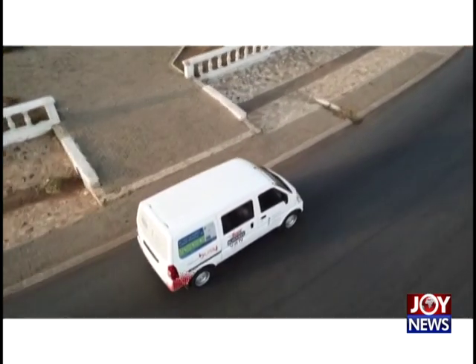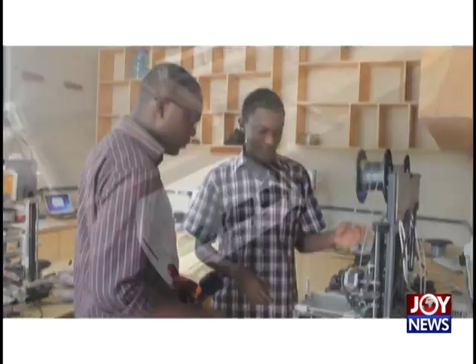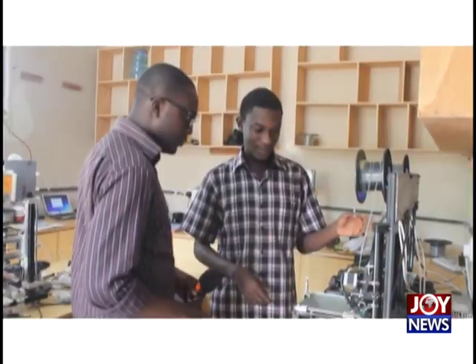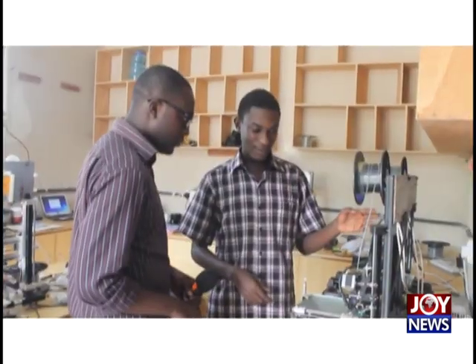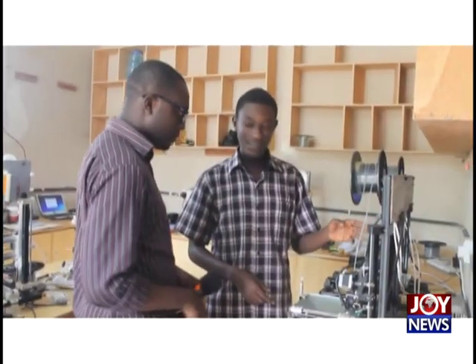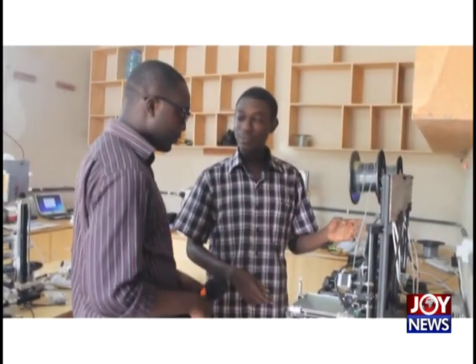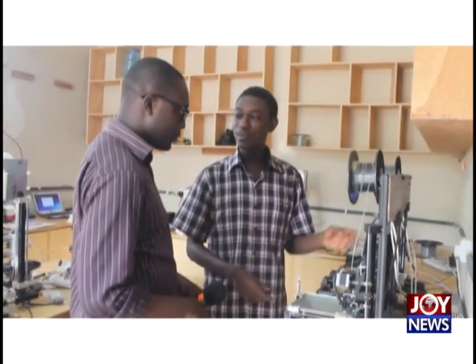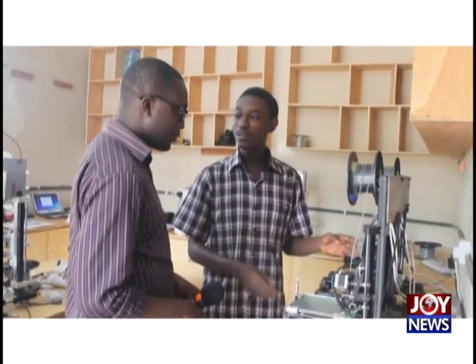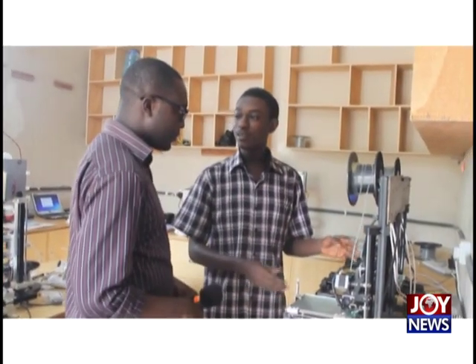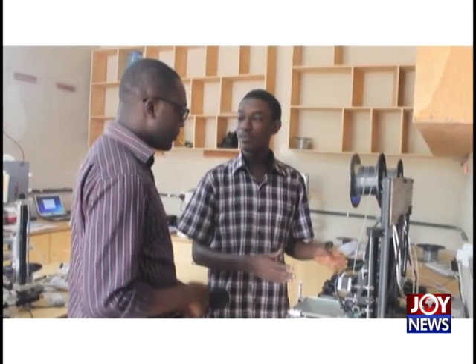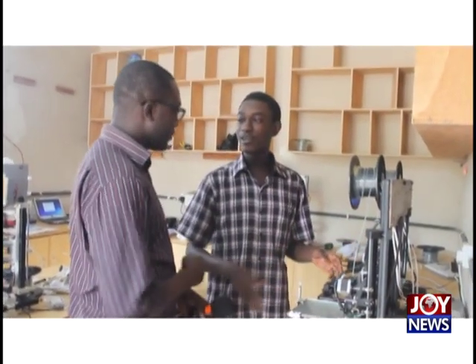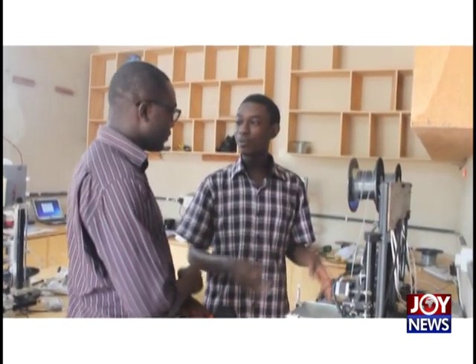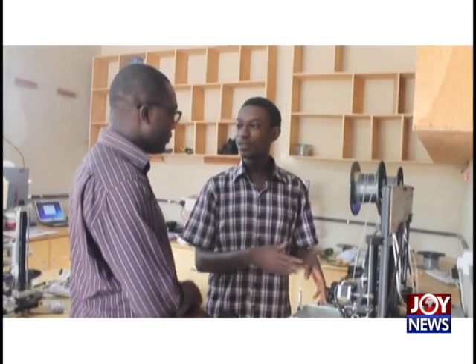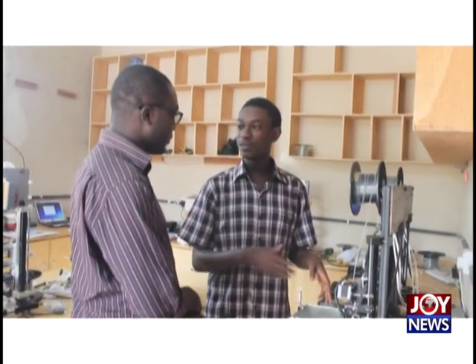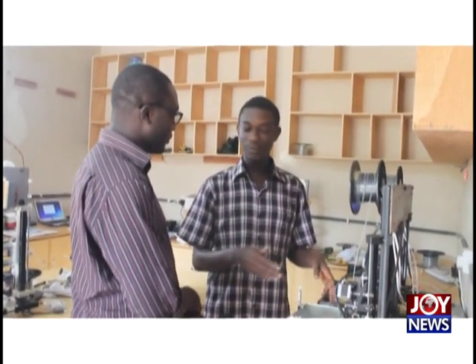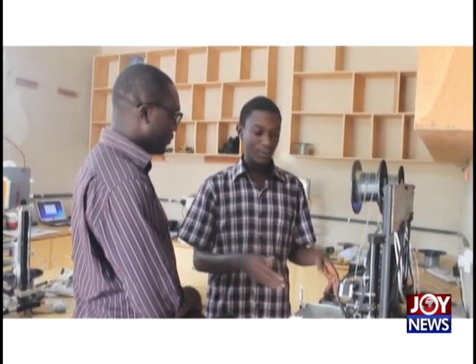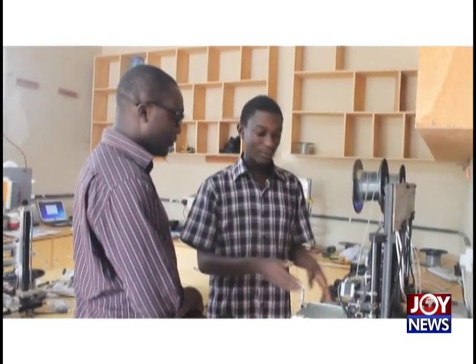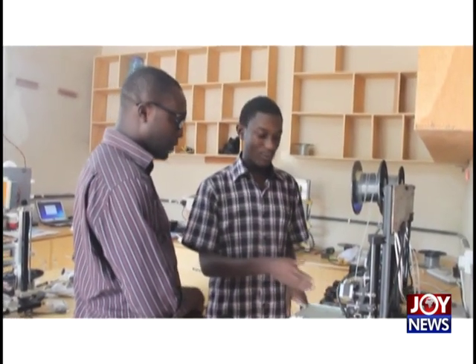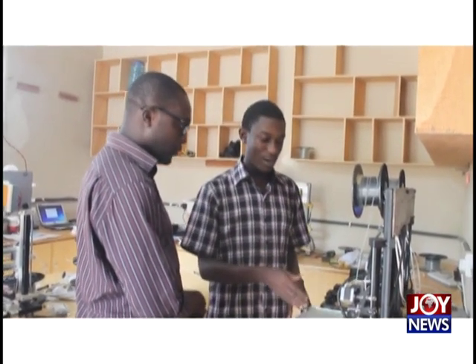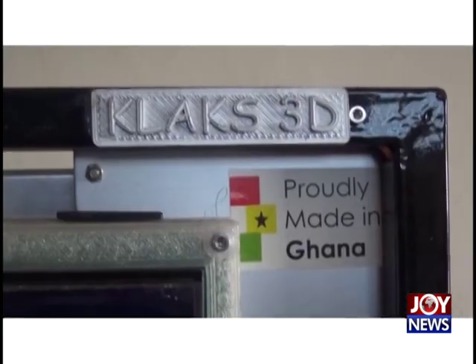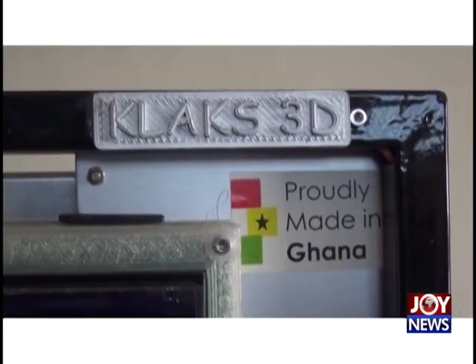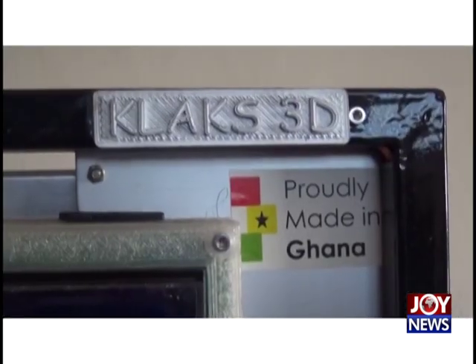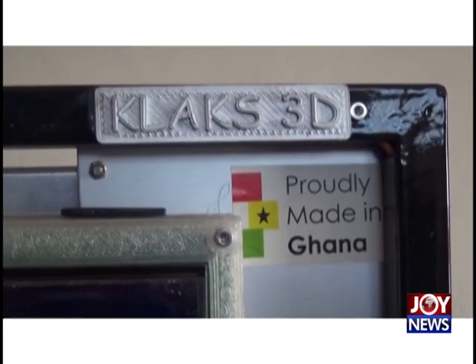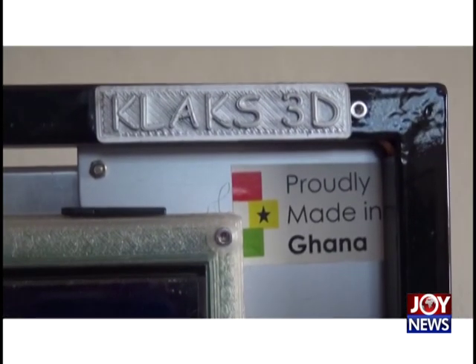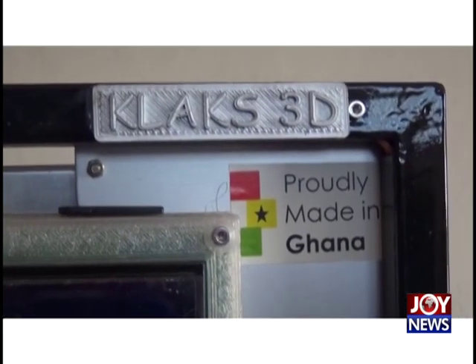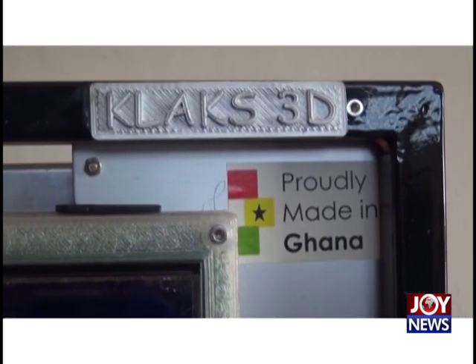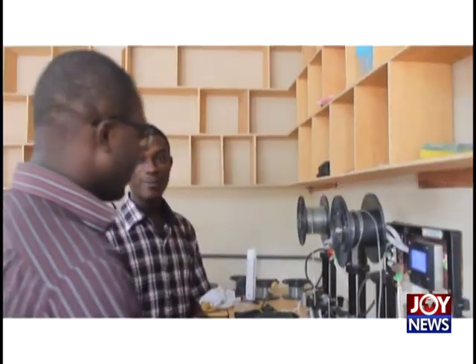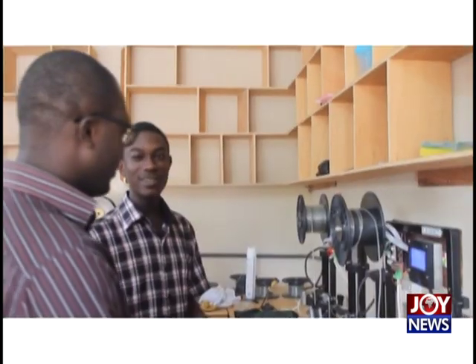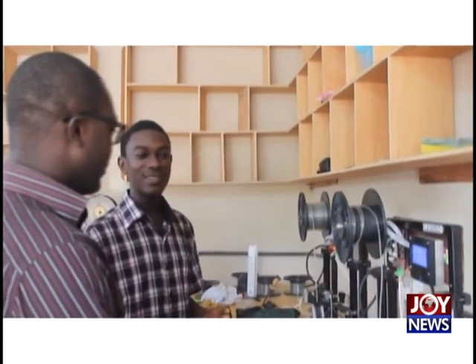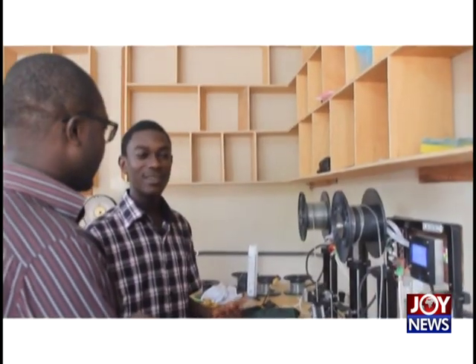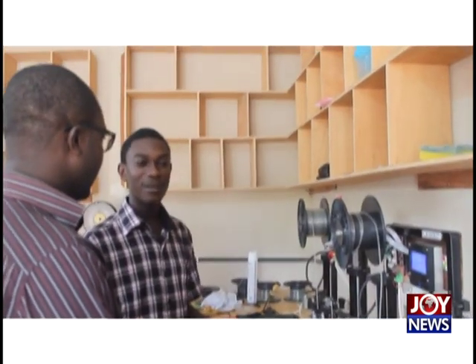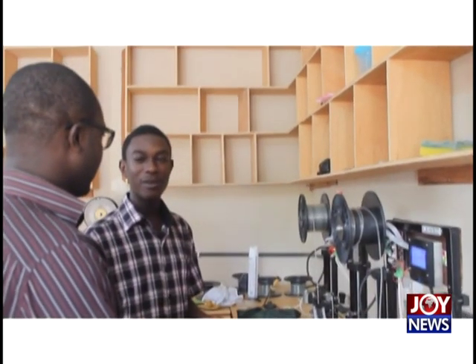Today, Principia meets up with one of the brains behind the start-up KLAX 3D, Kobna Abeka Paint Sale.